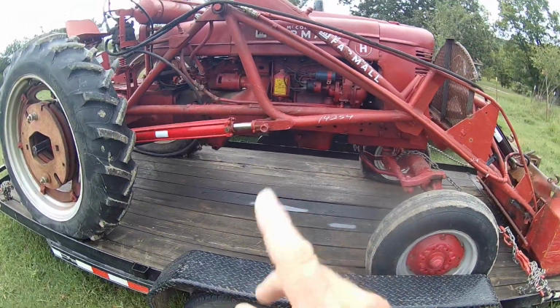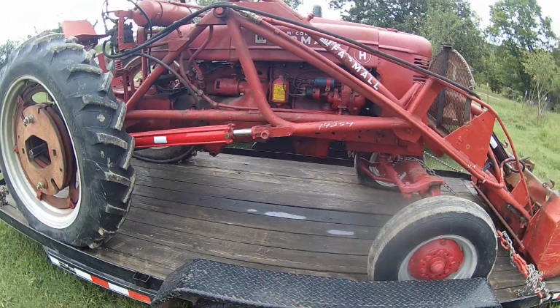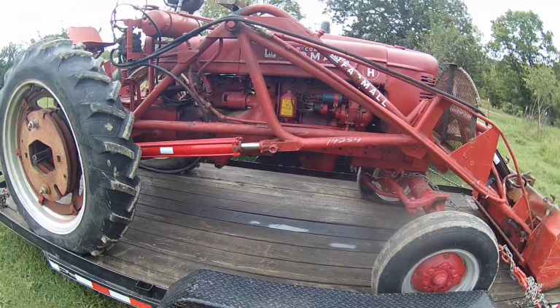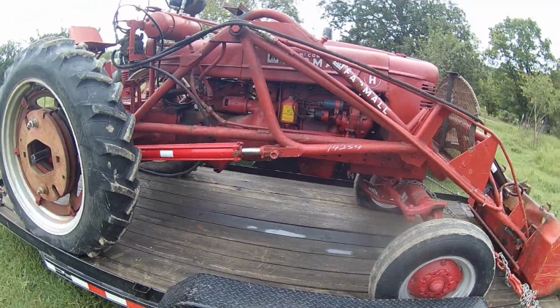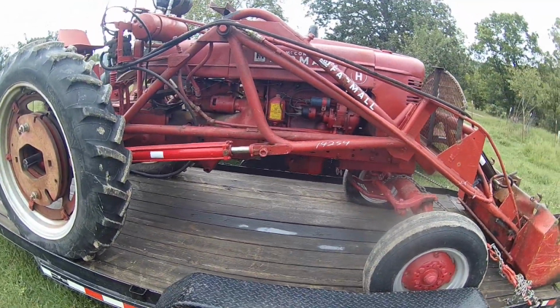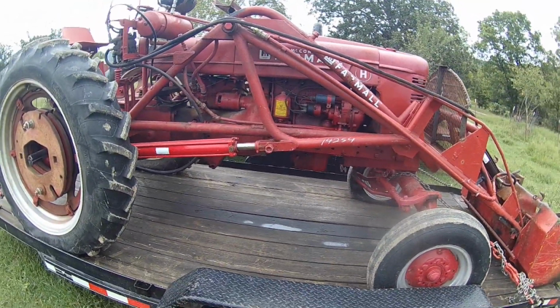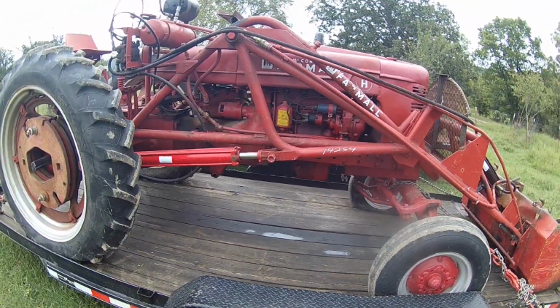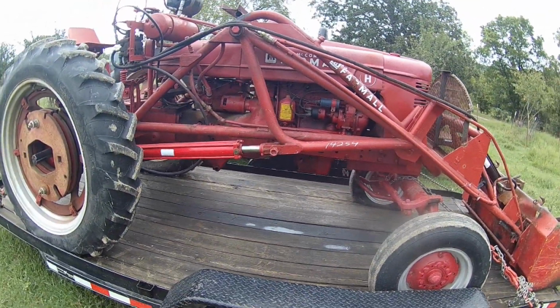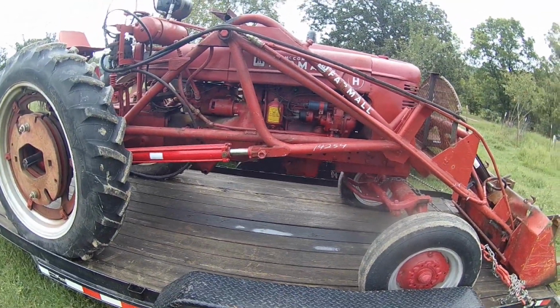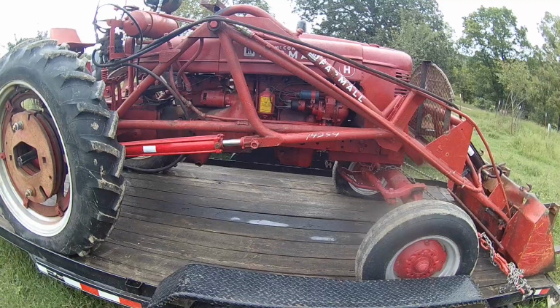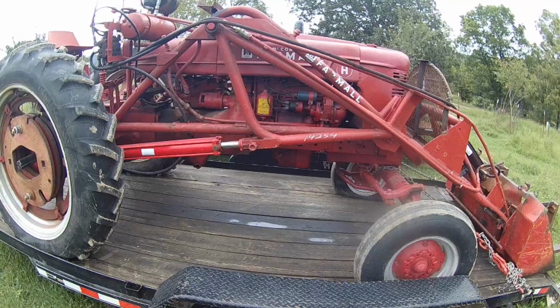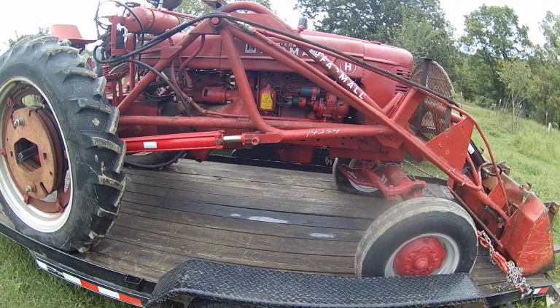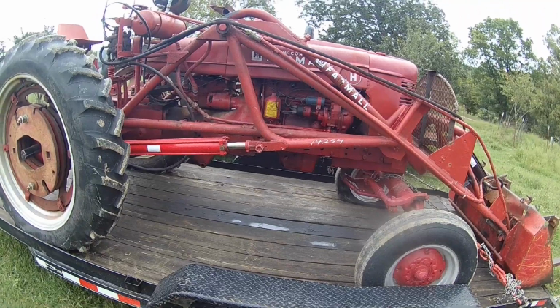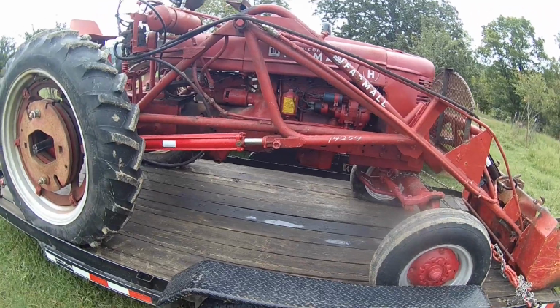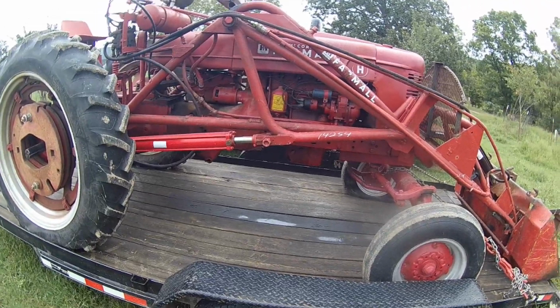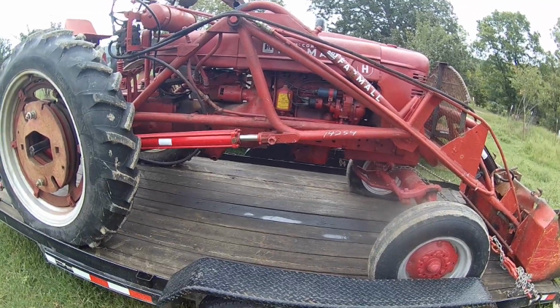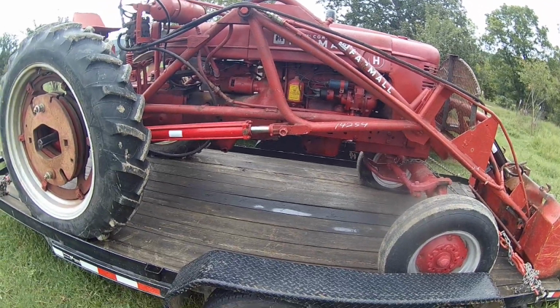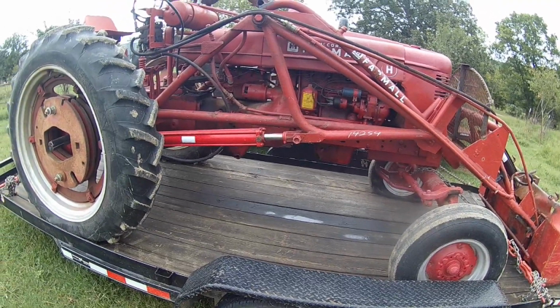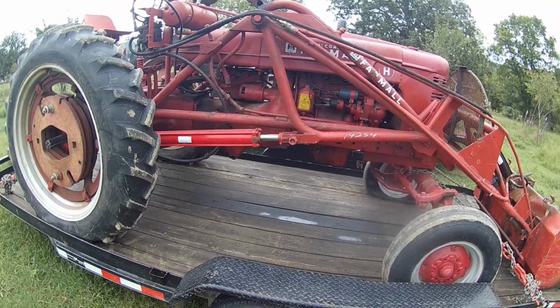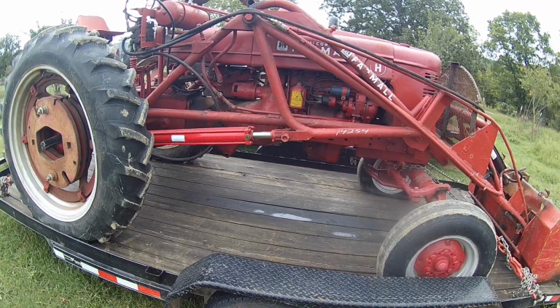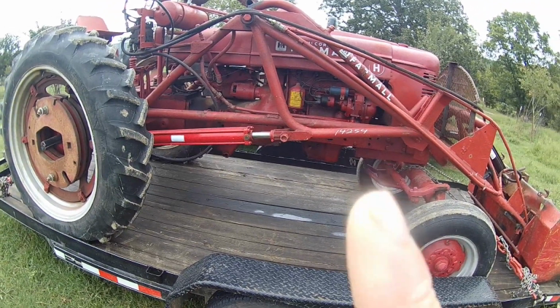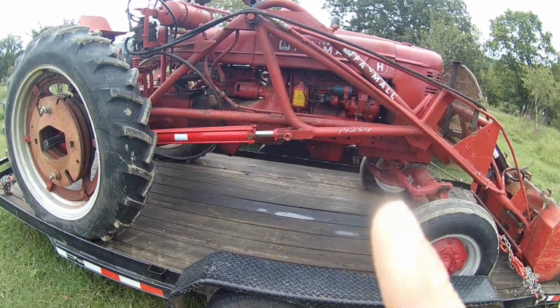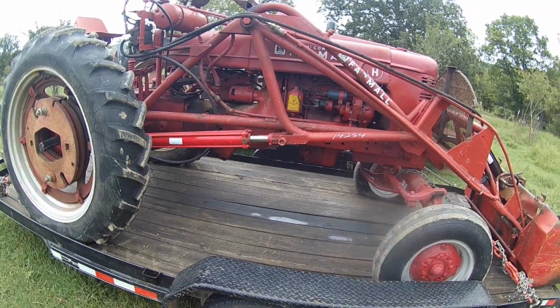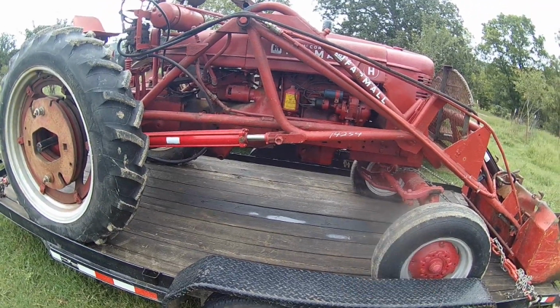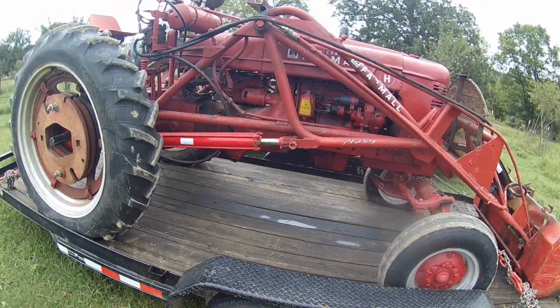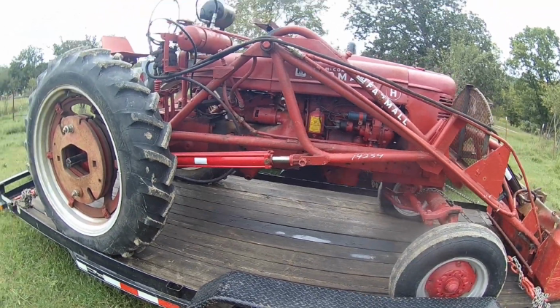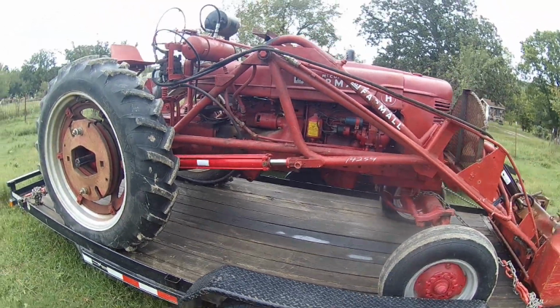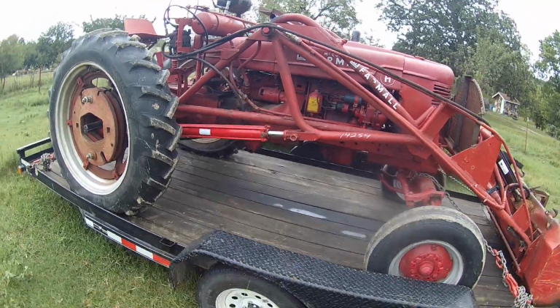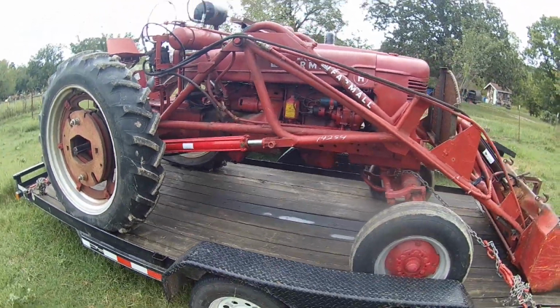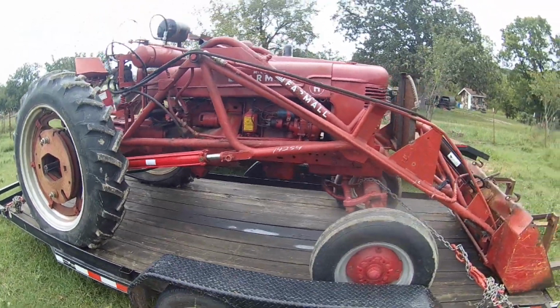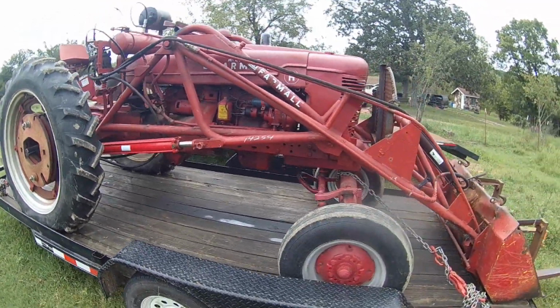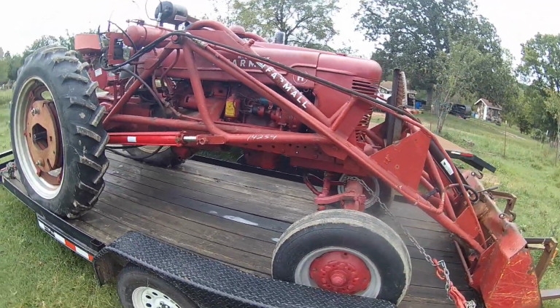People brought it up there with no gas, end up dragging it through. Went cheap. I give 800 for this — loader and all.